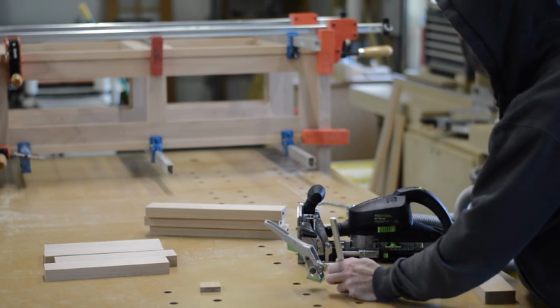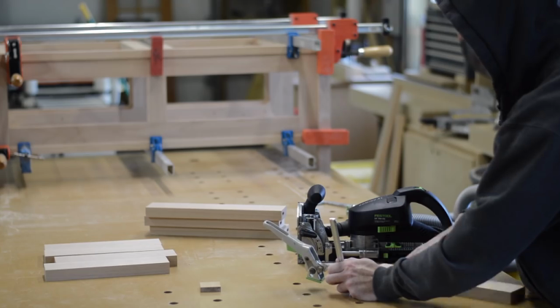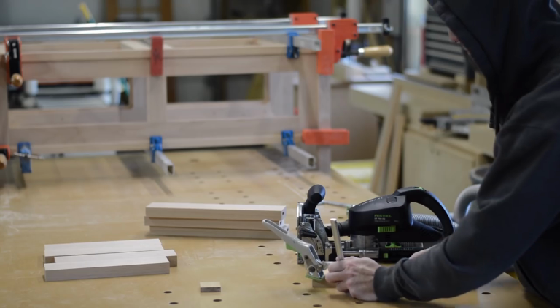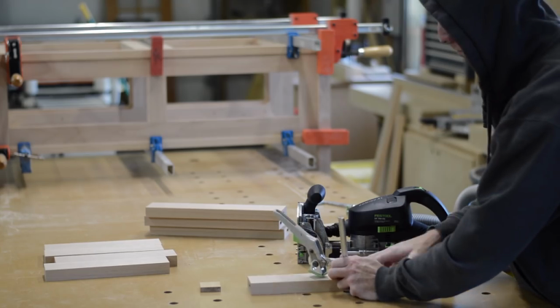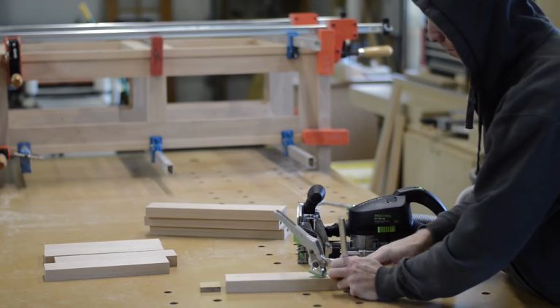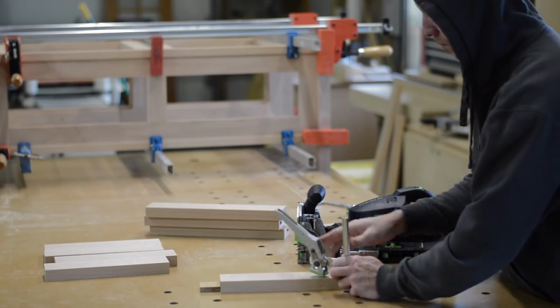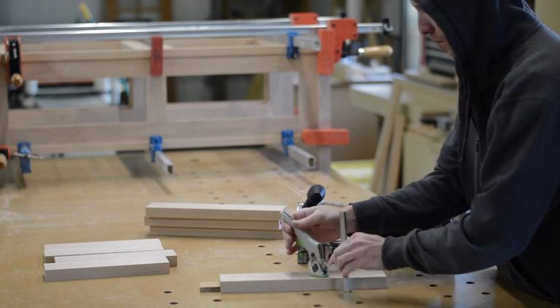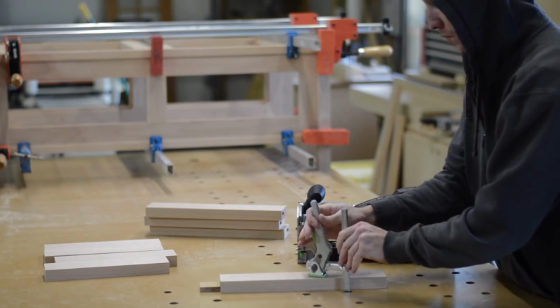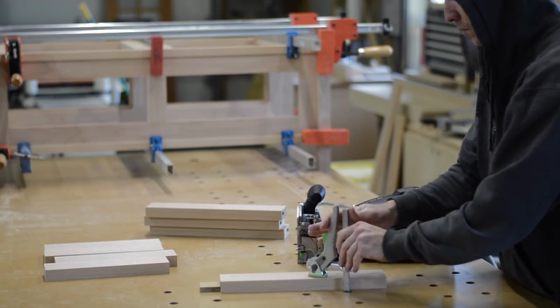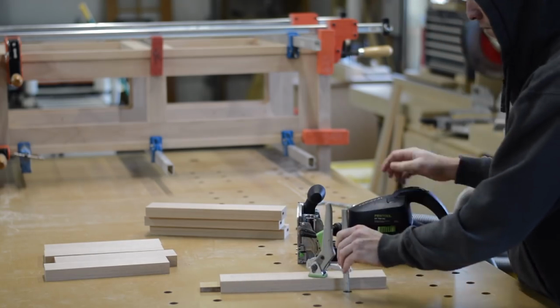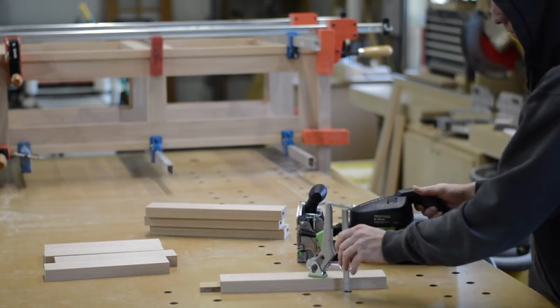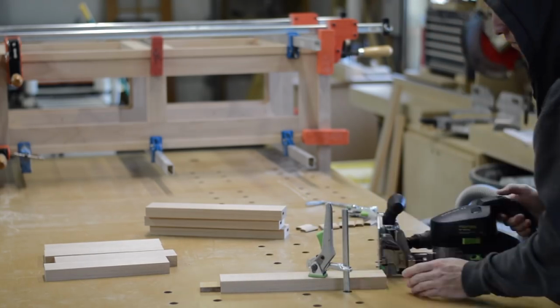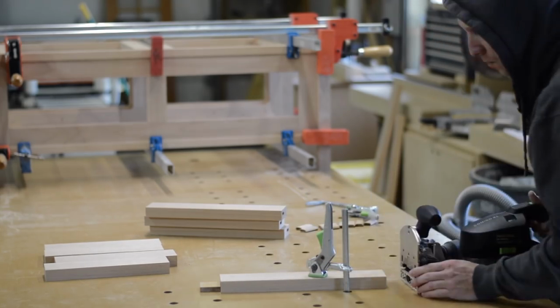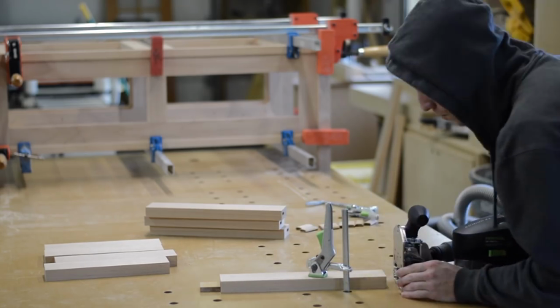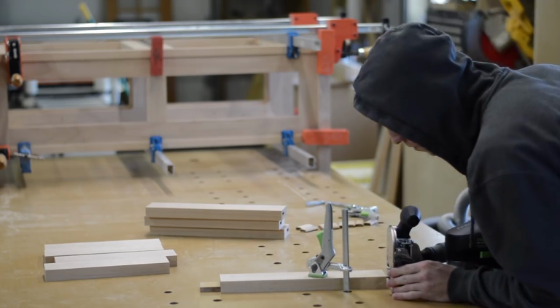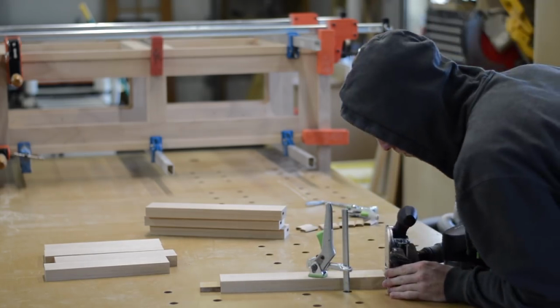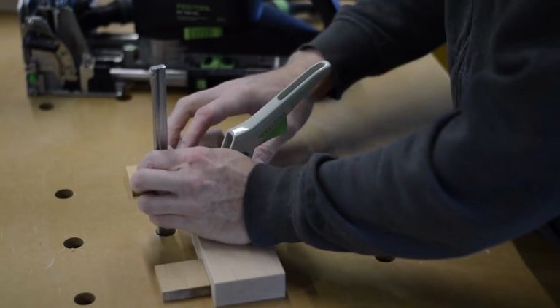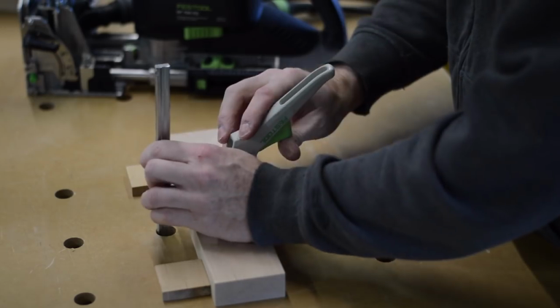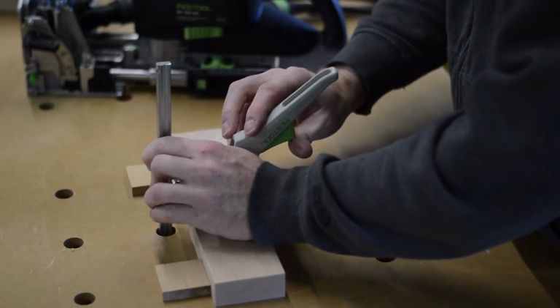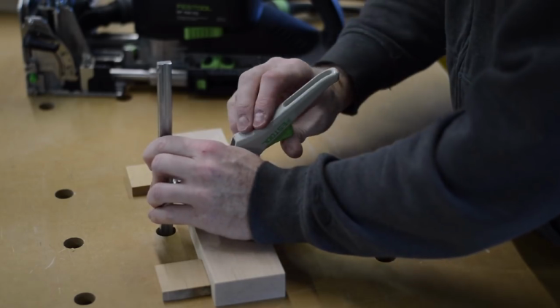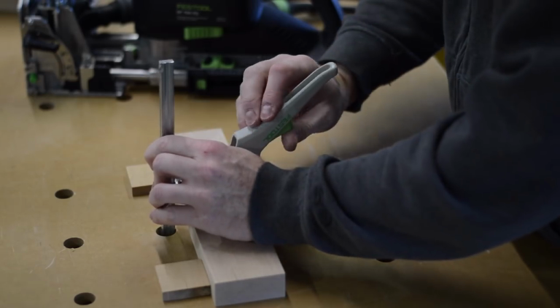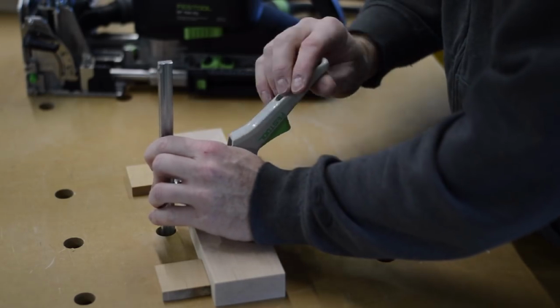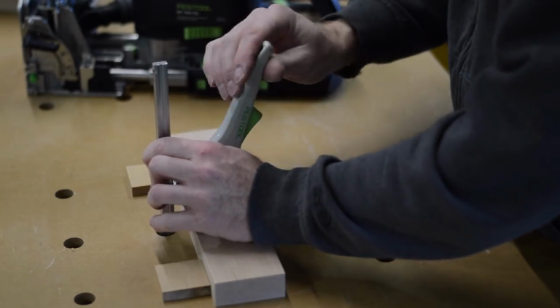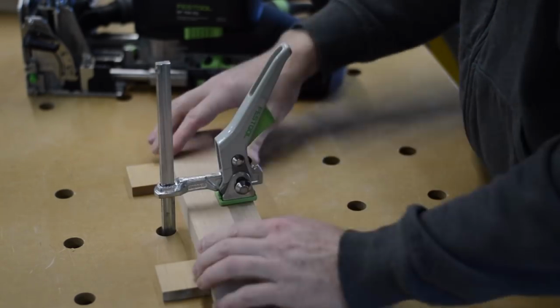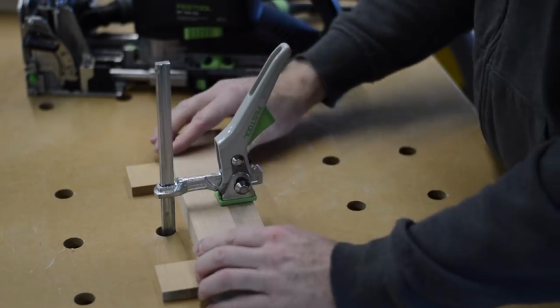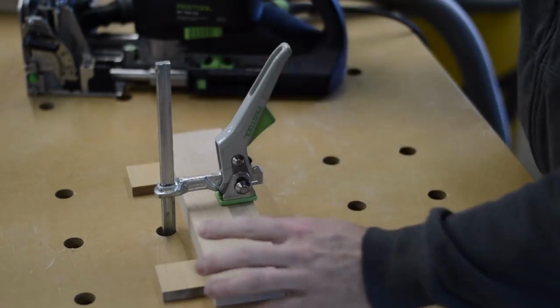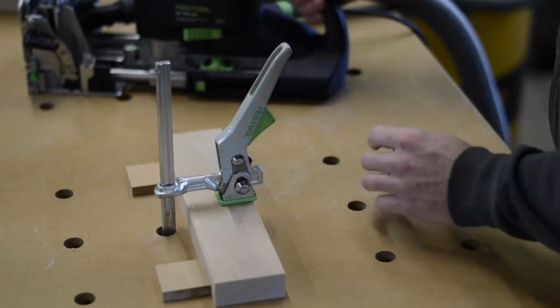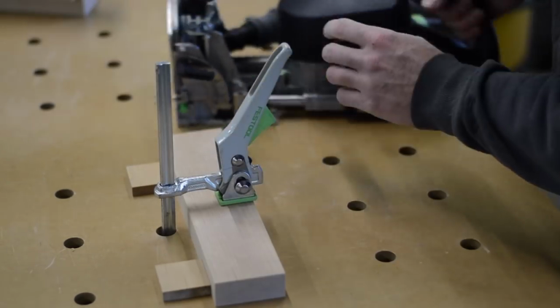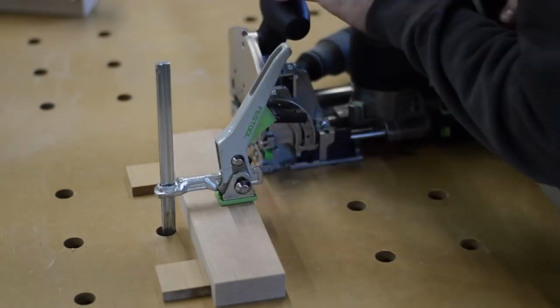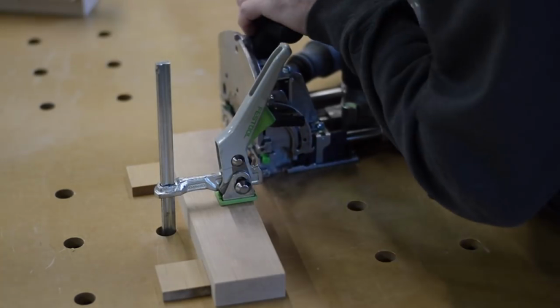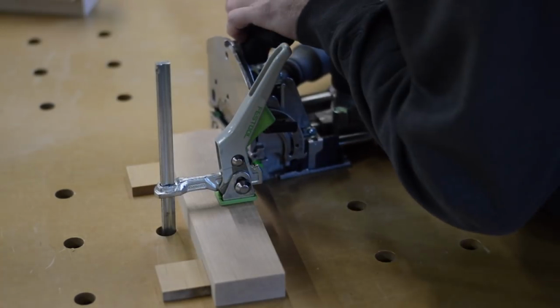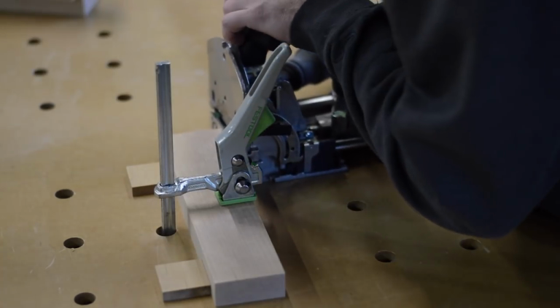While the glue was drying on the coffee table itself, it was time to move on to making some drawer fronts.